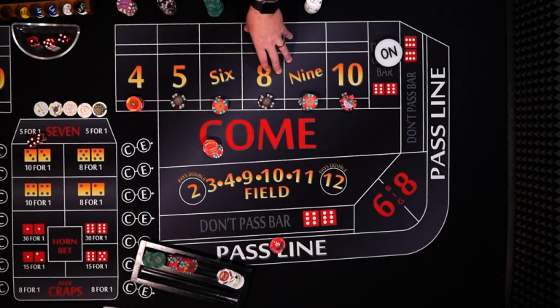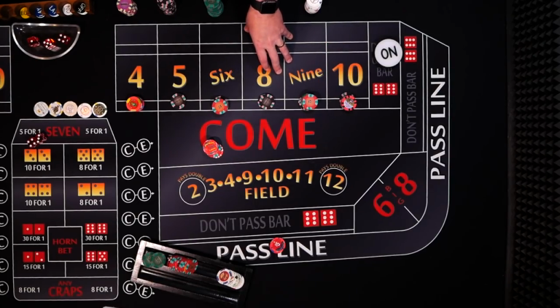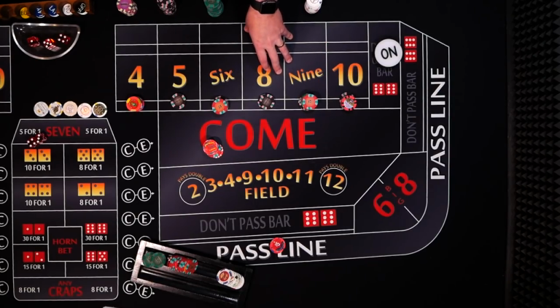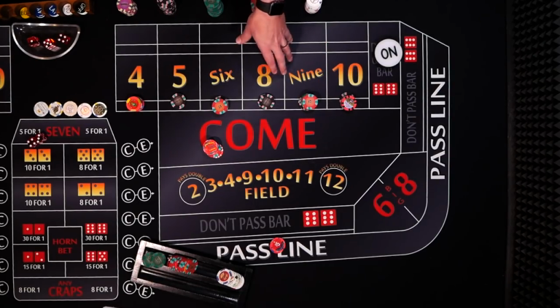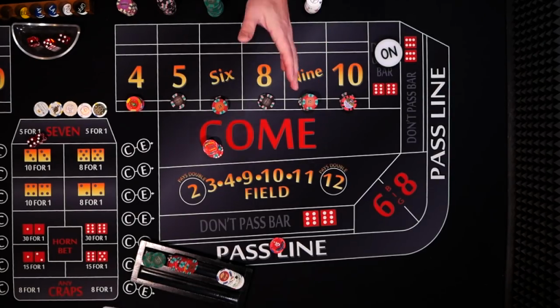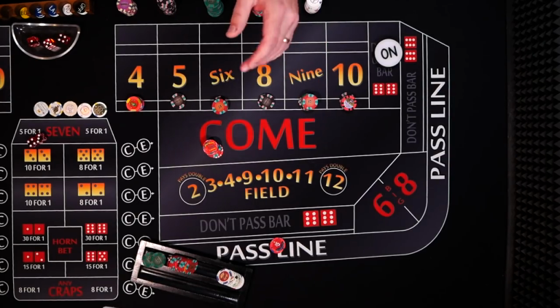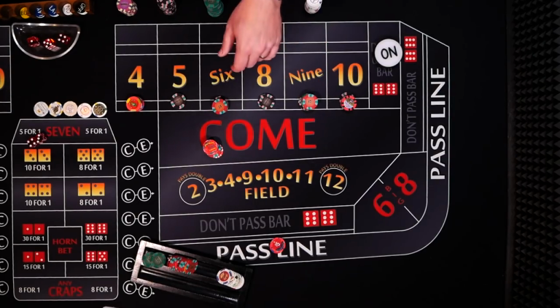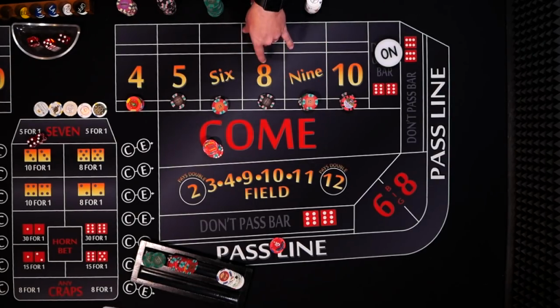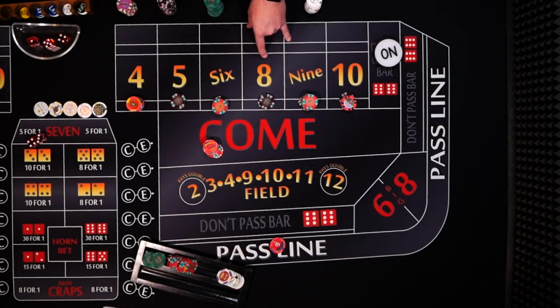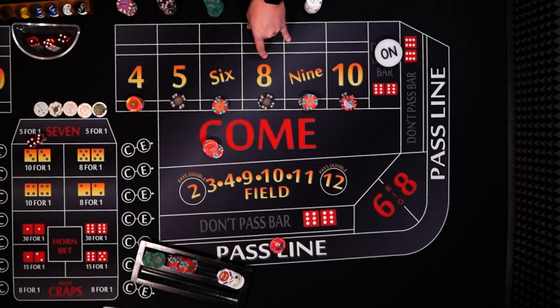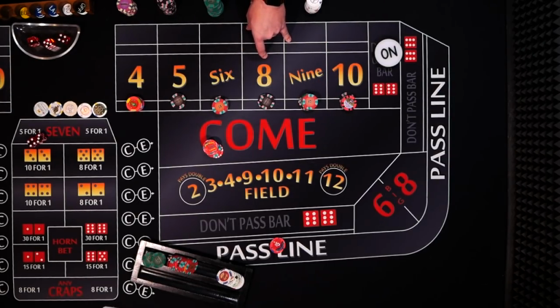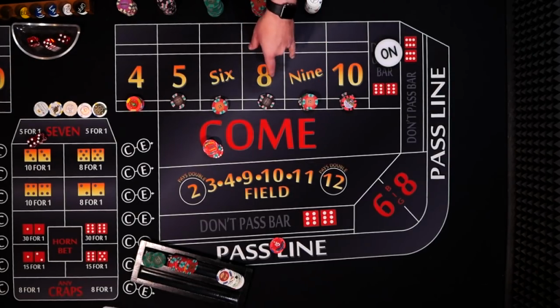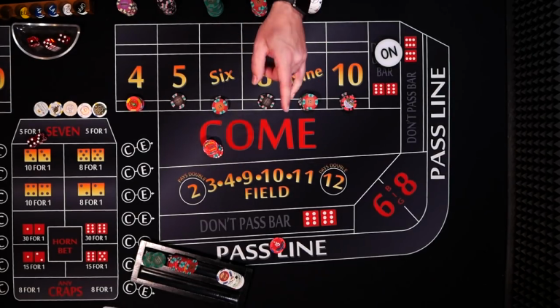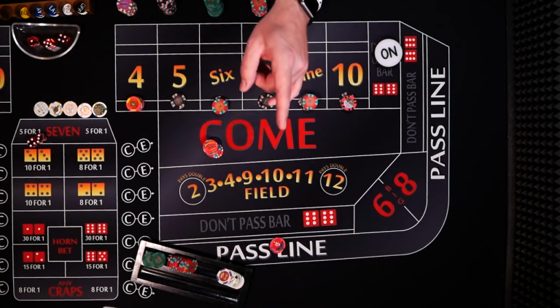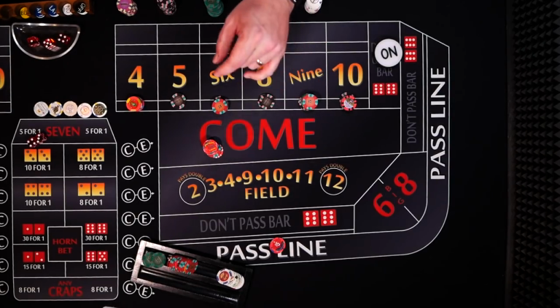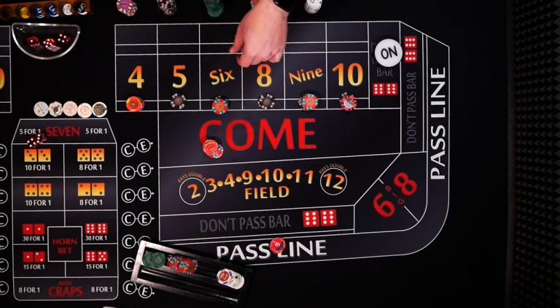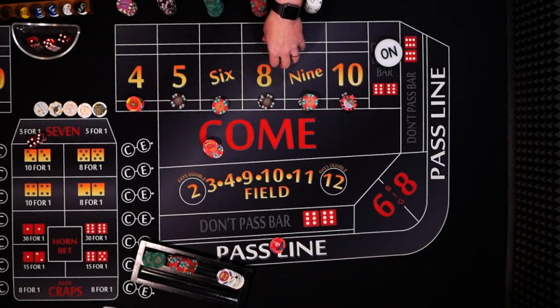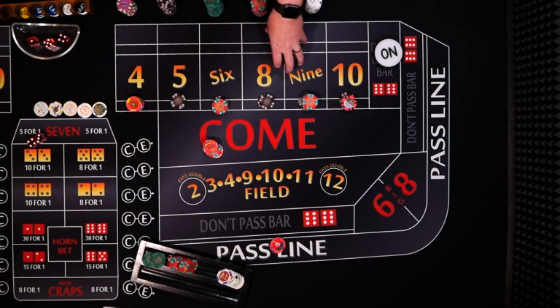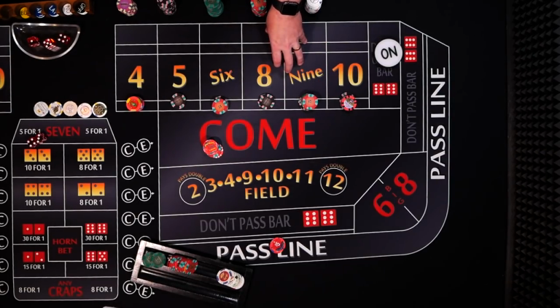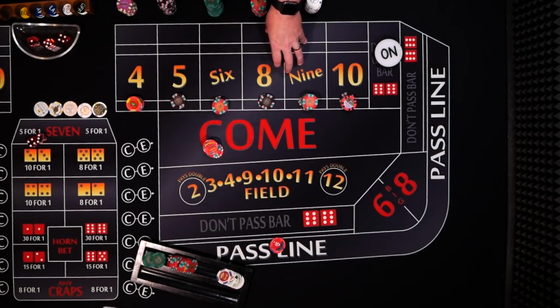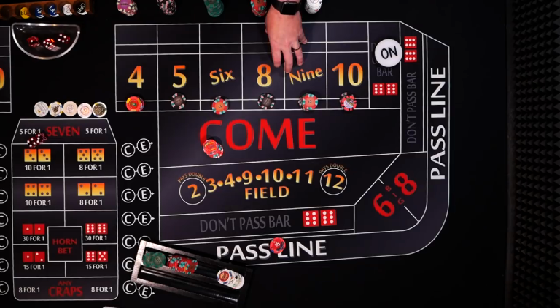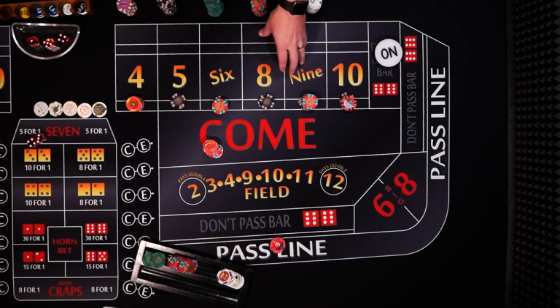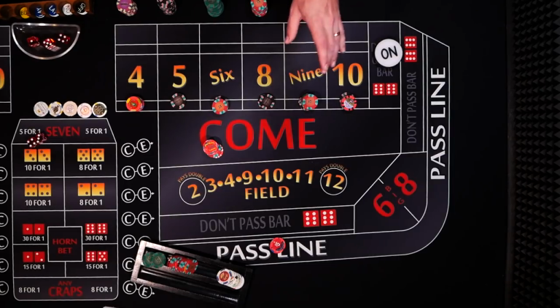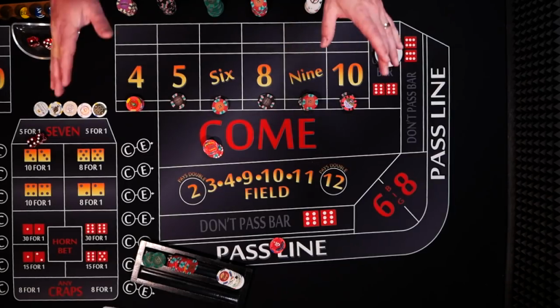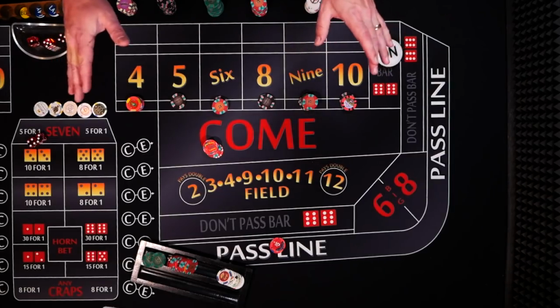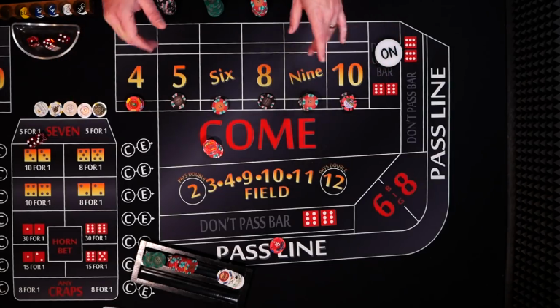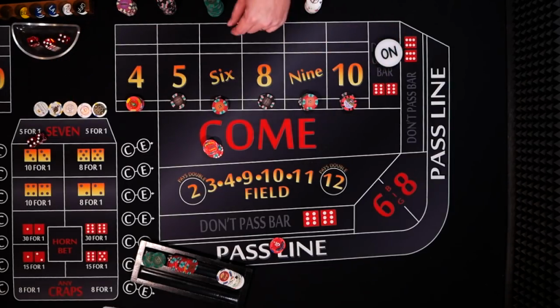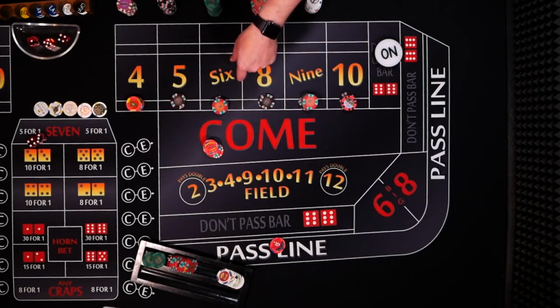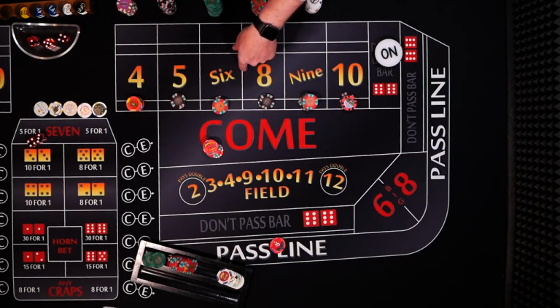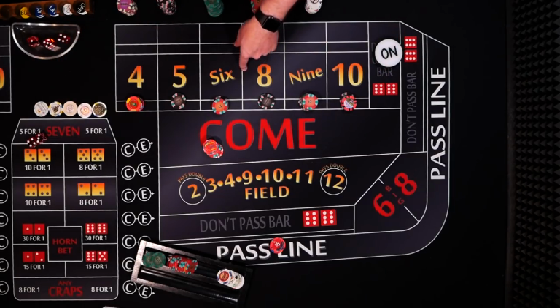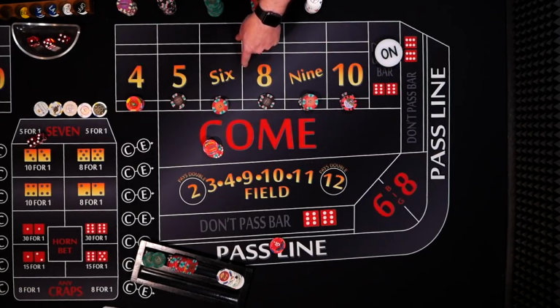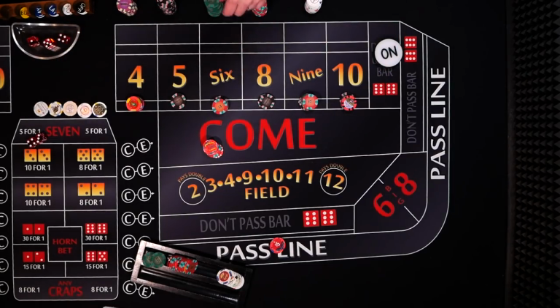So let me know what you think, and until next time, good luck on coloring up.